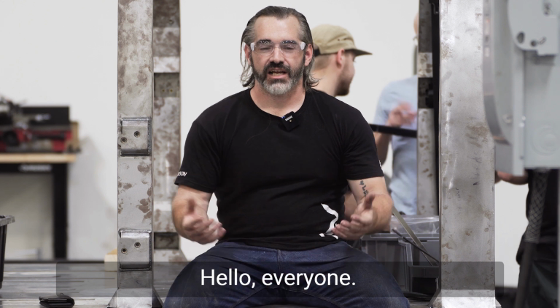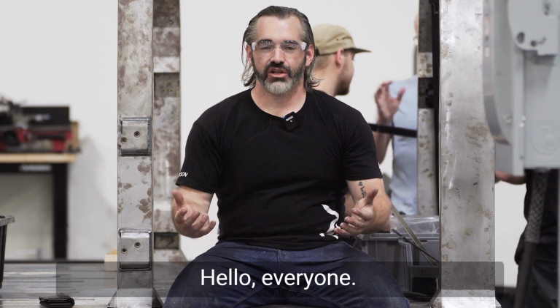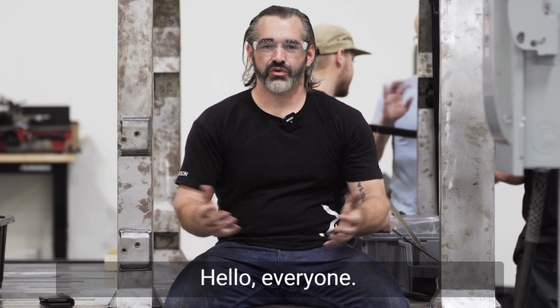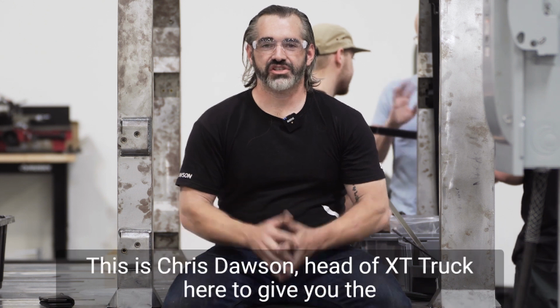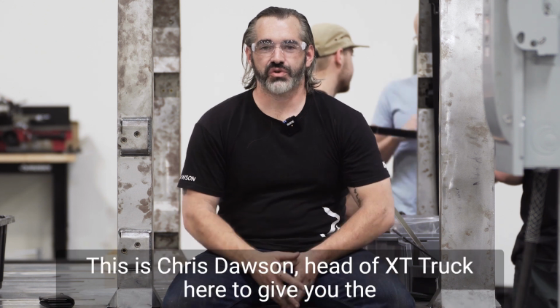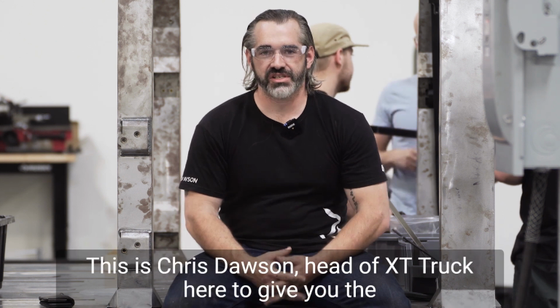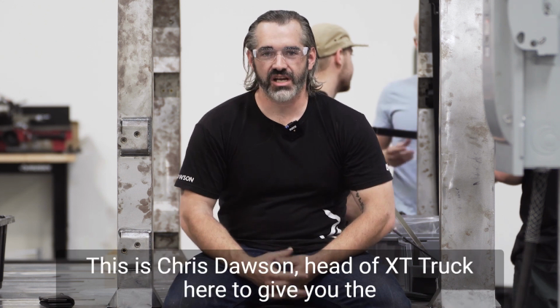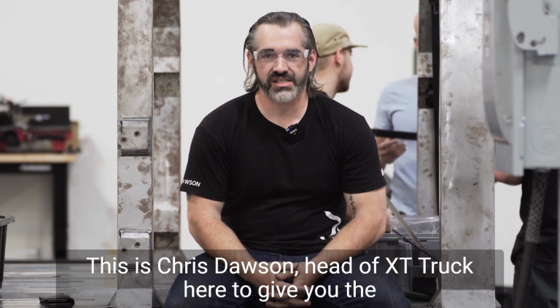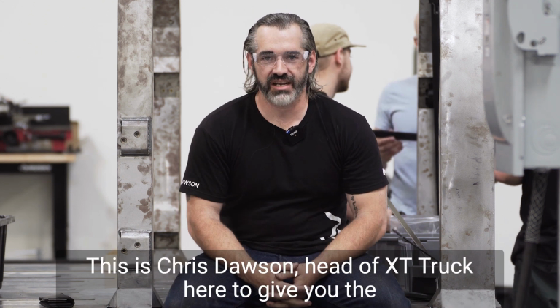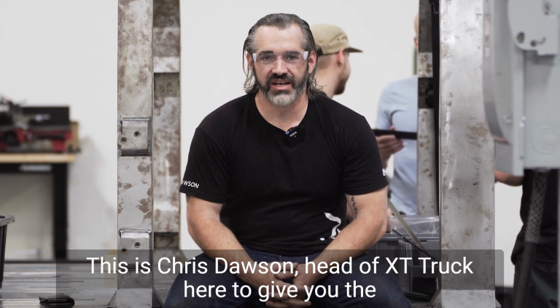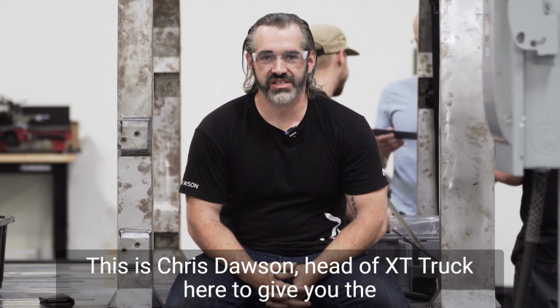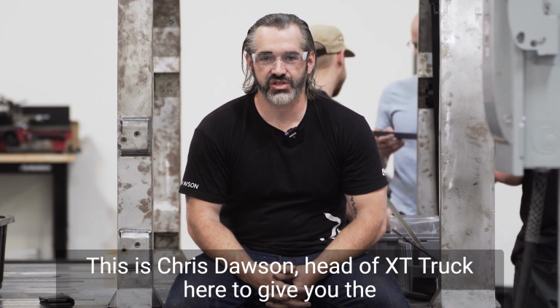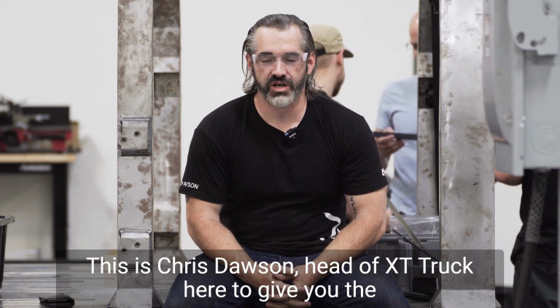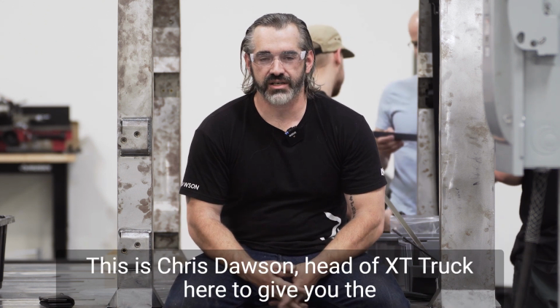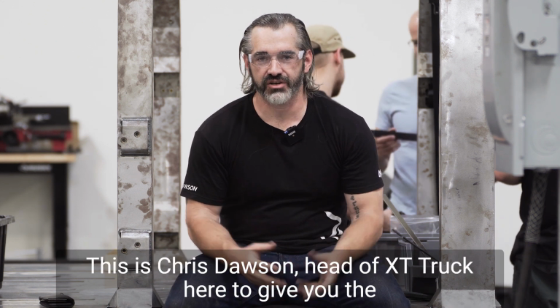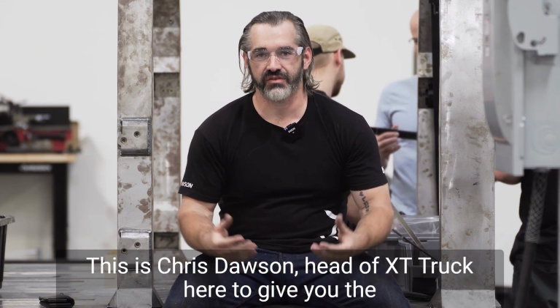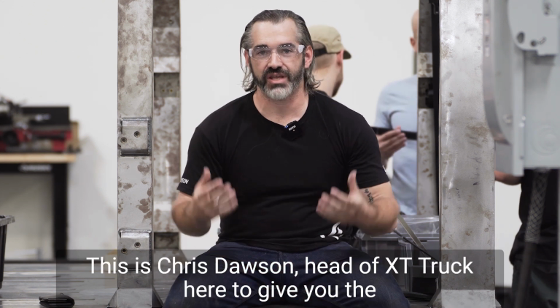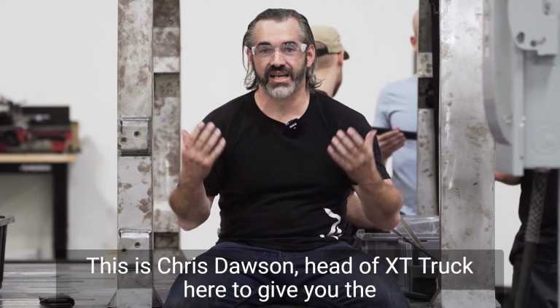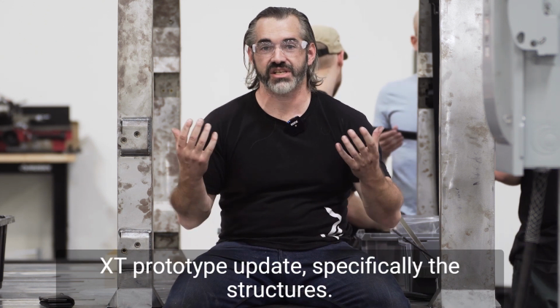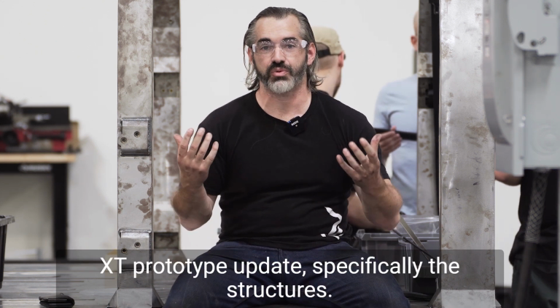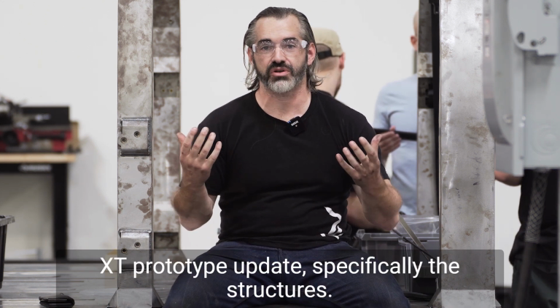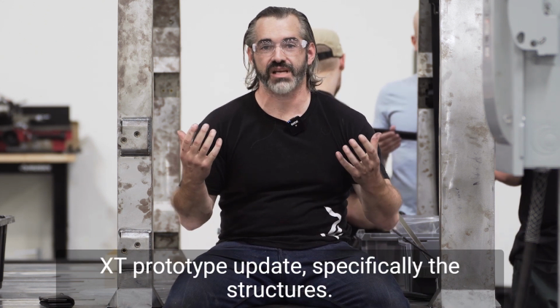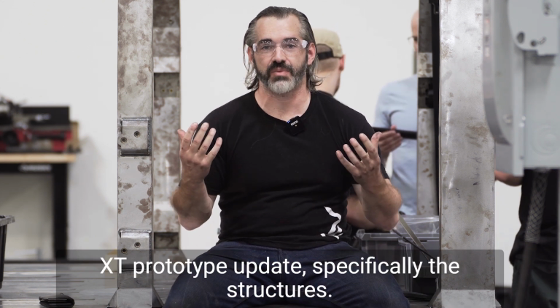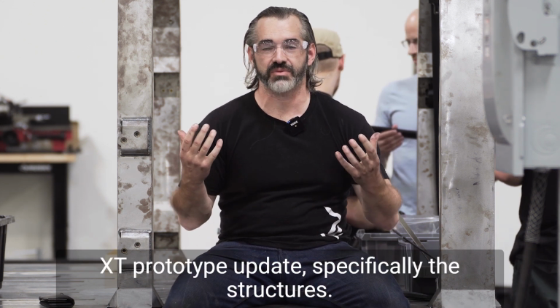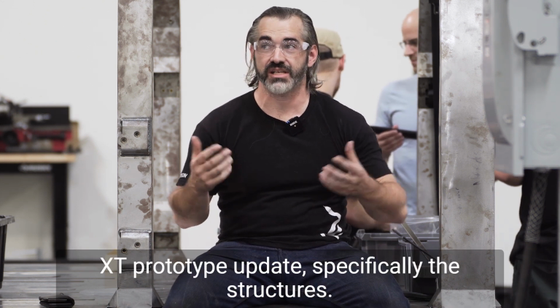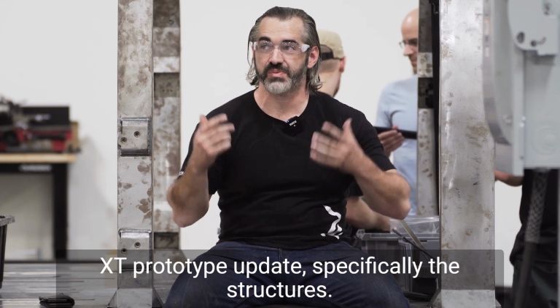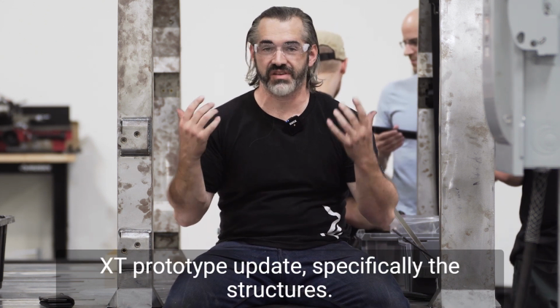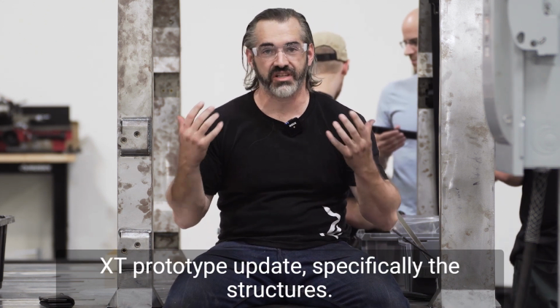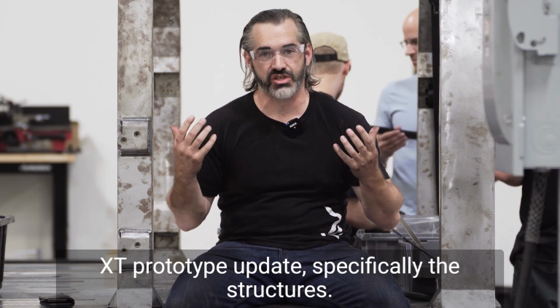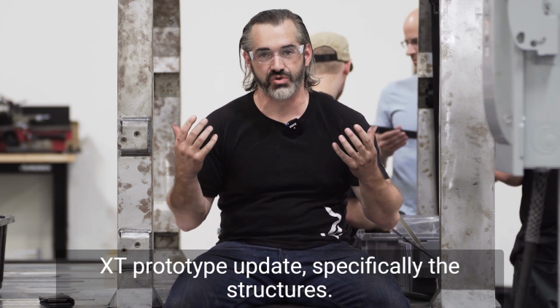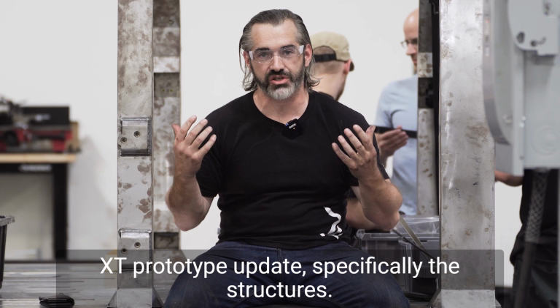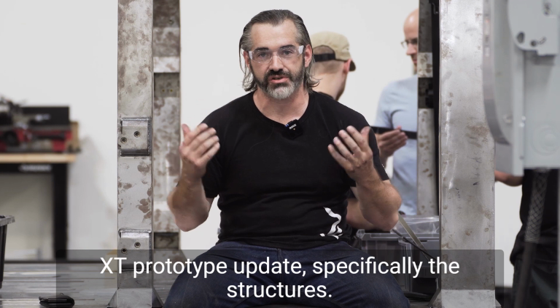Hello everyone, this is Chris Dawson, head of XT Truck, here to give you the XT prototype update, specifically the structures.